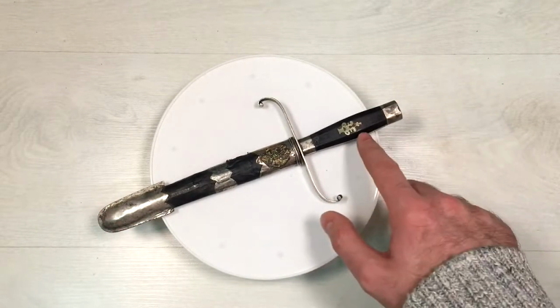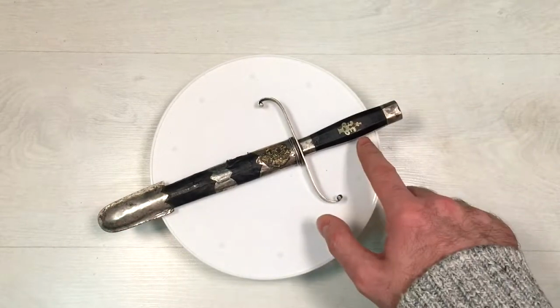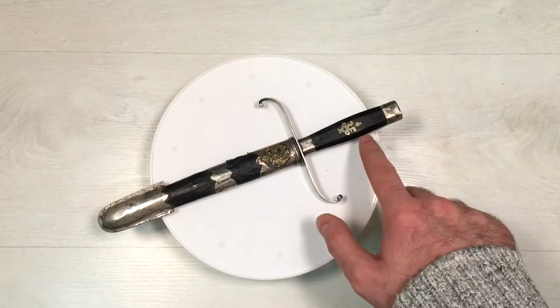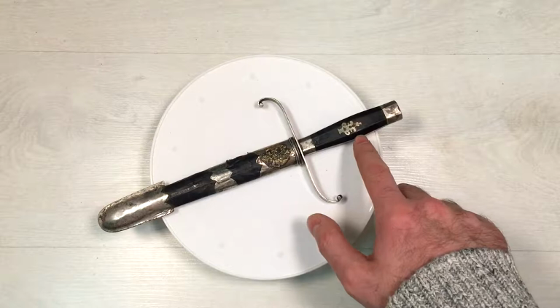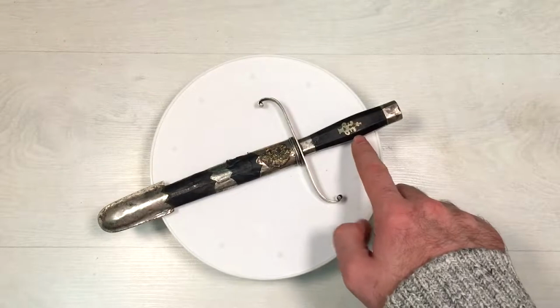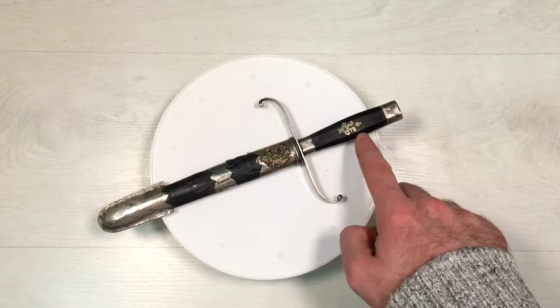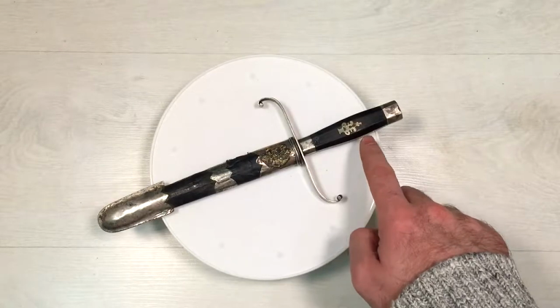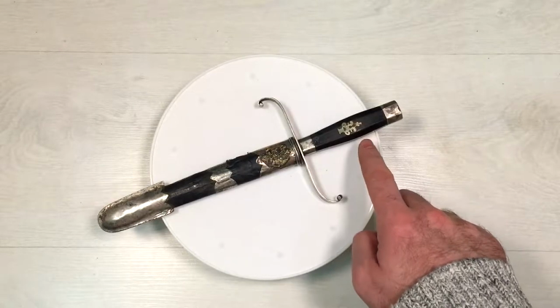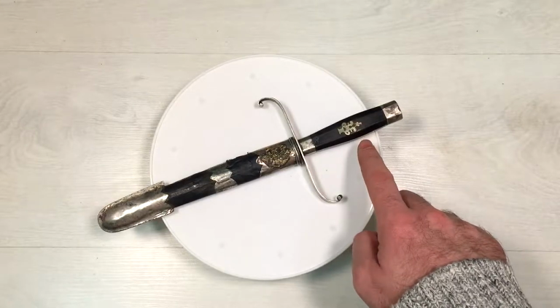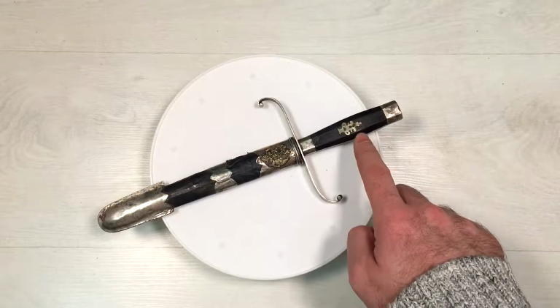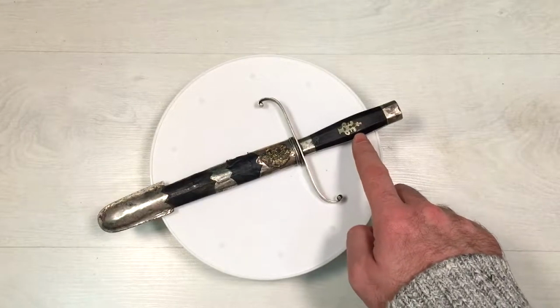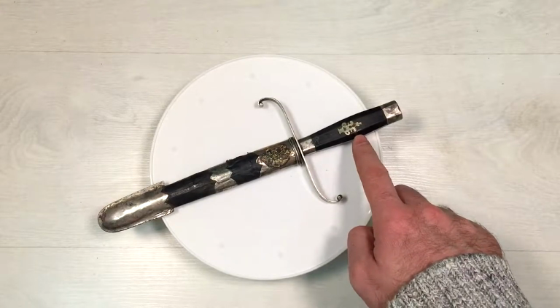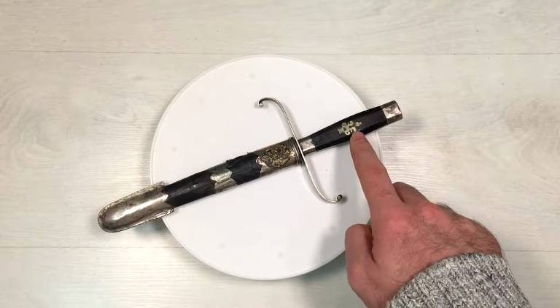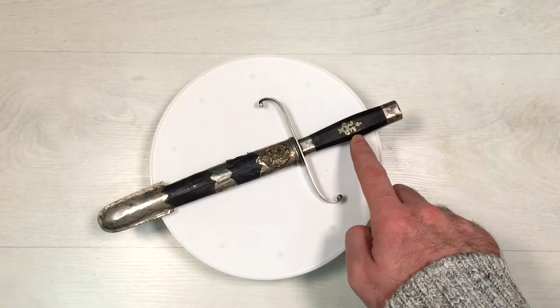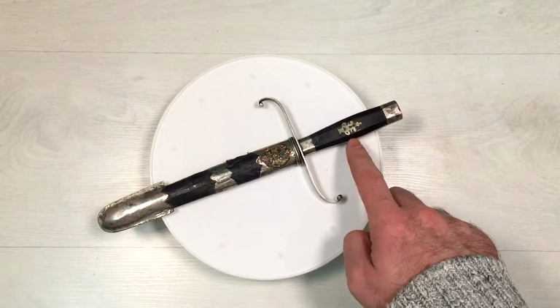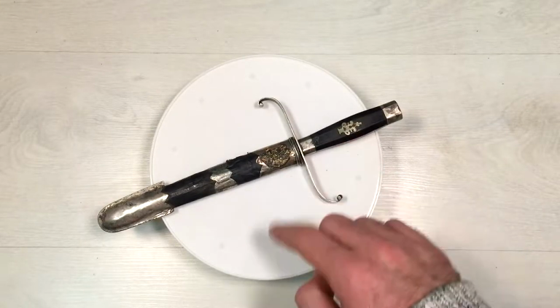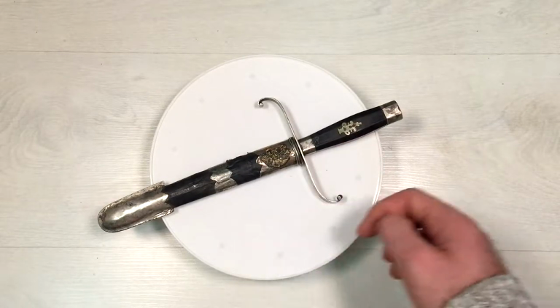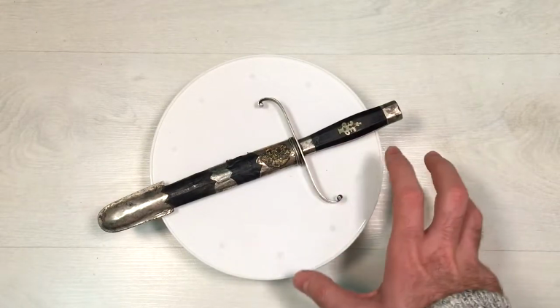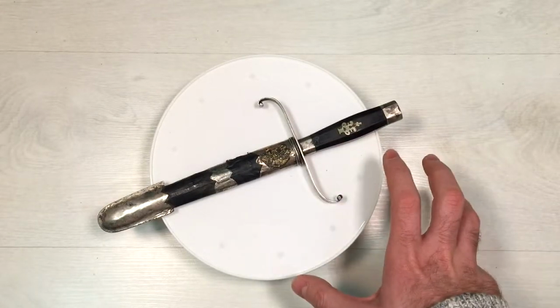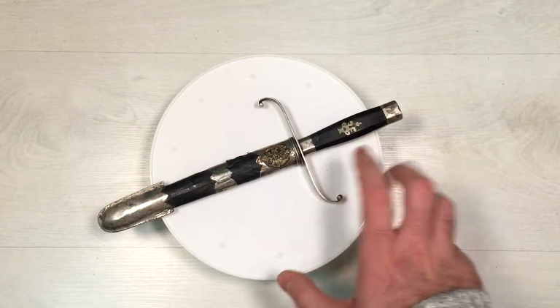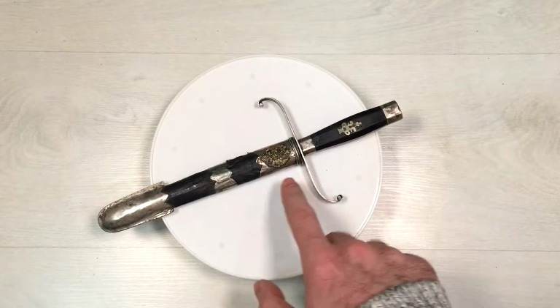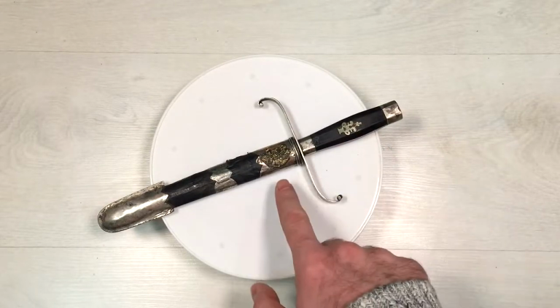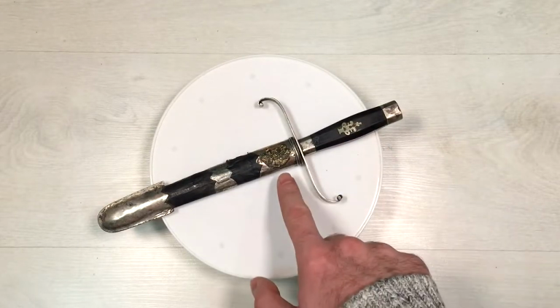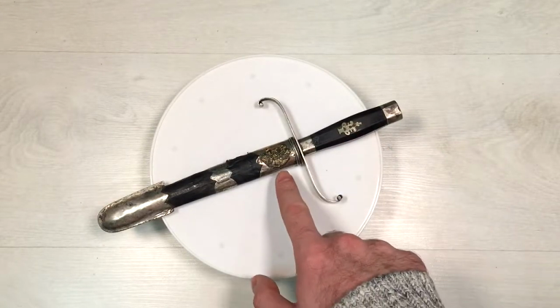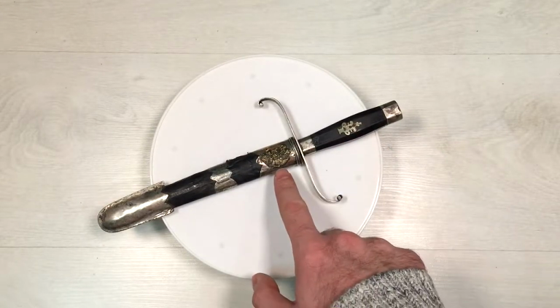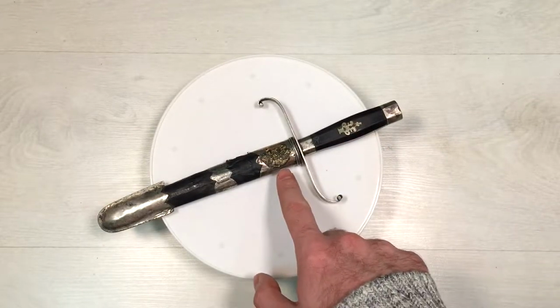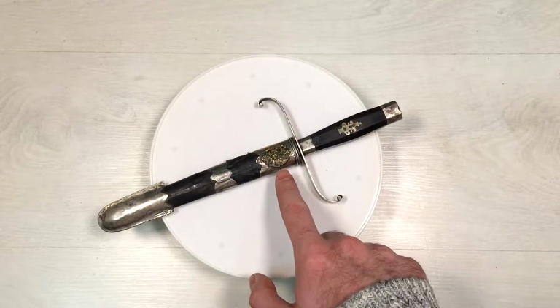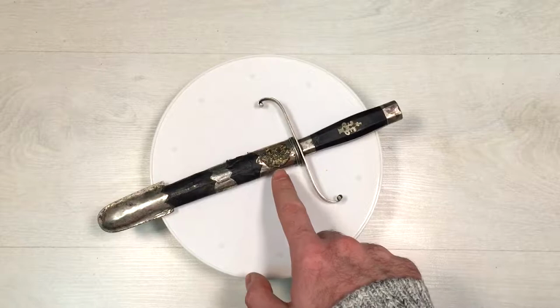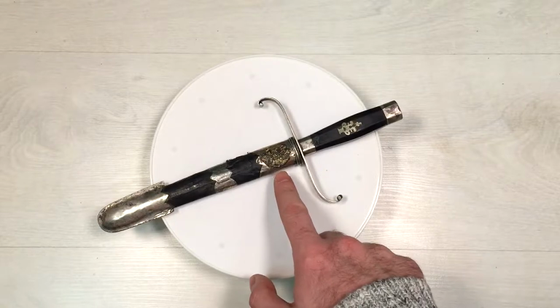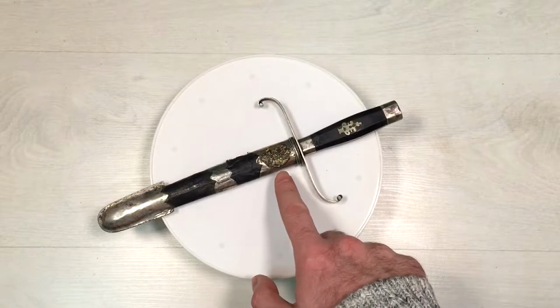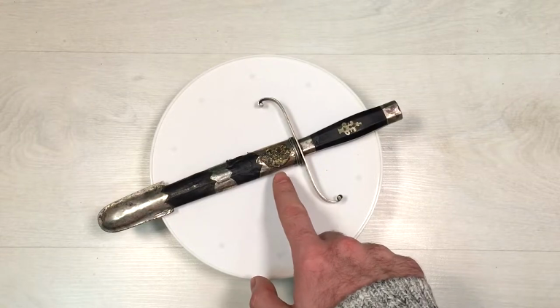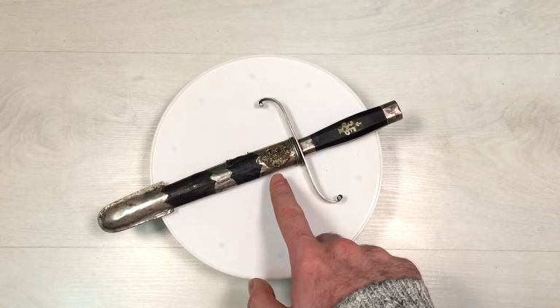On the handle we have the sign of Nicholas II, and on the sheath we have the Russian coat of arms.